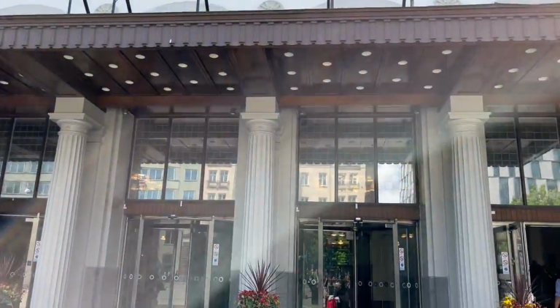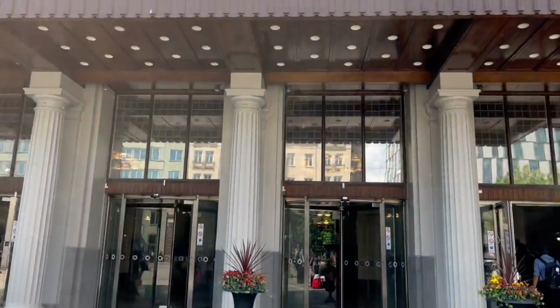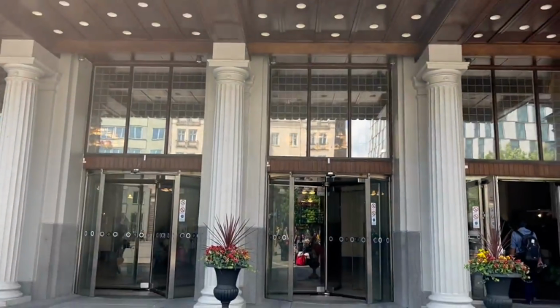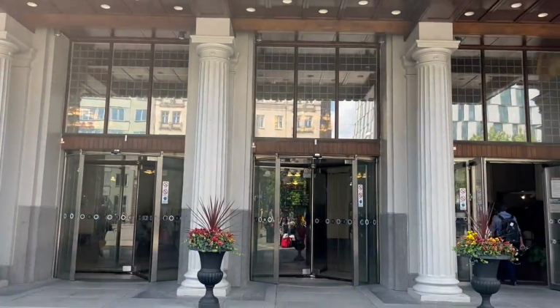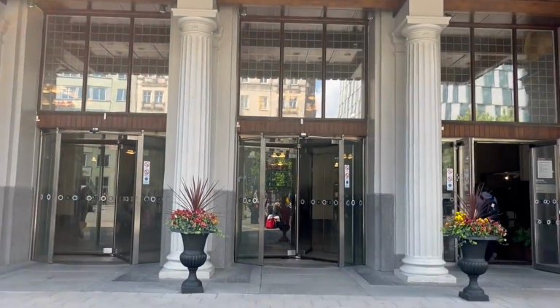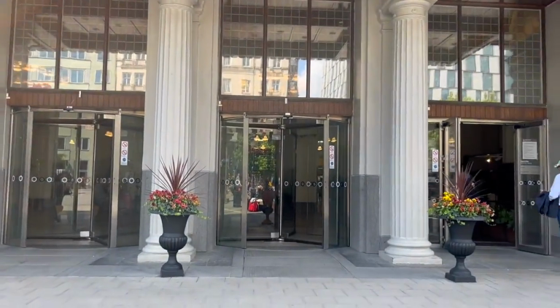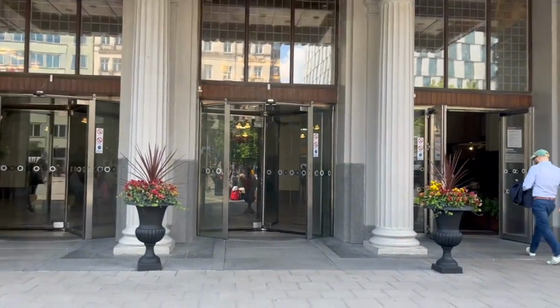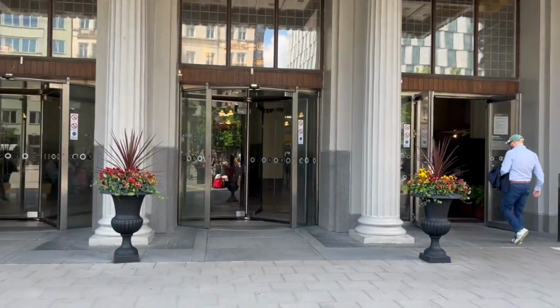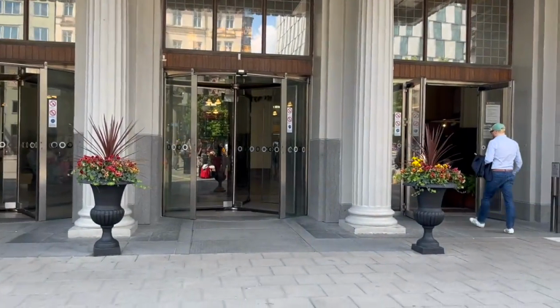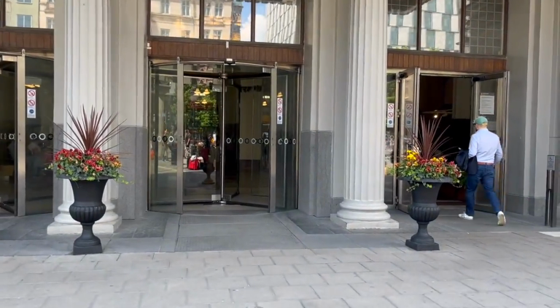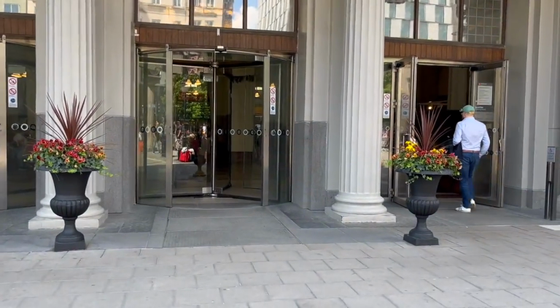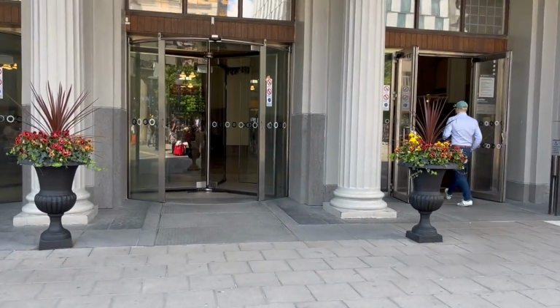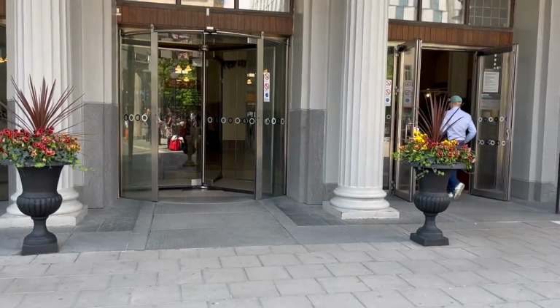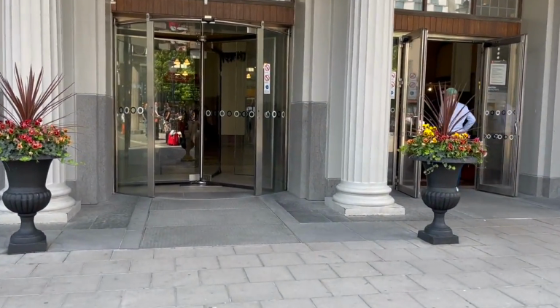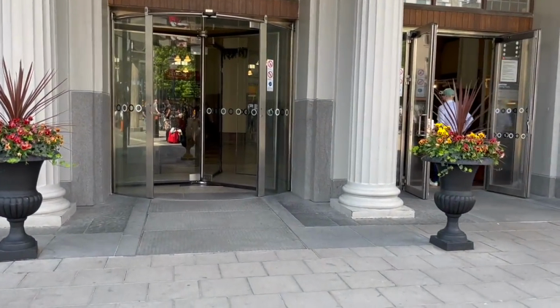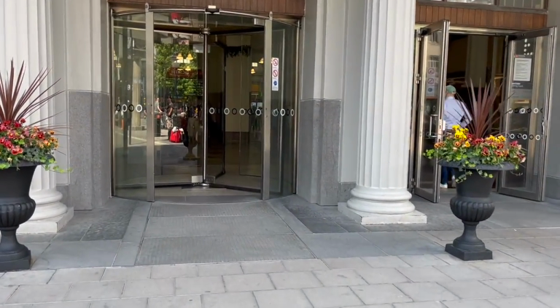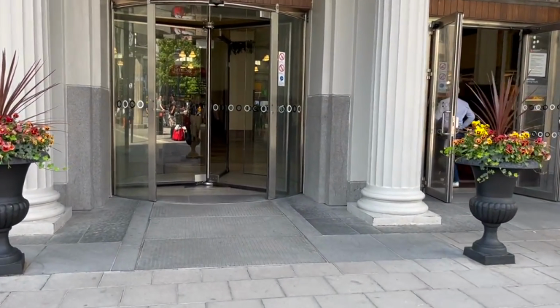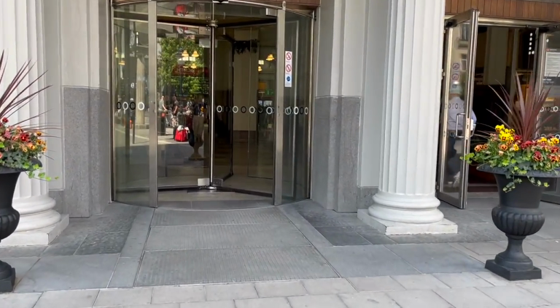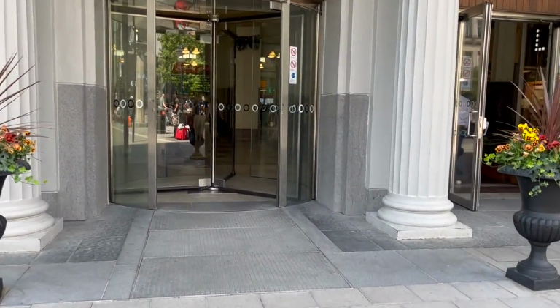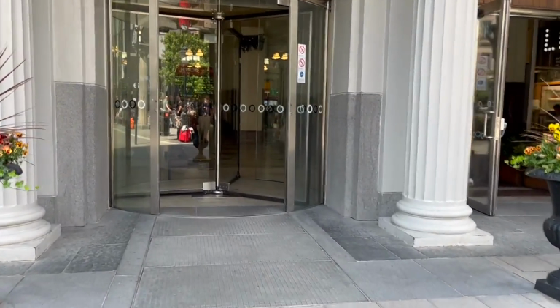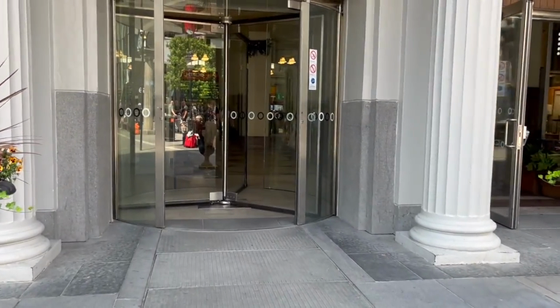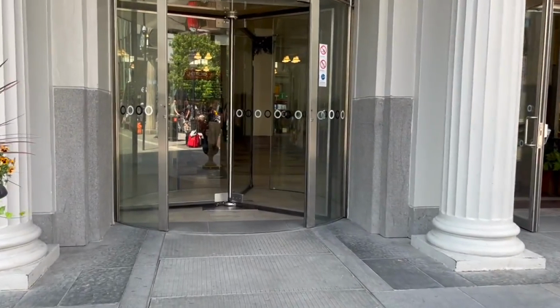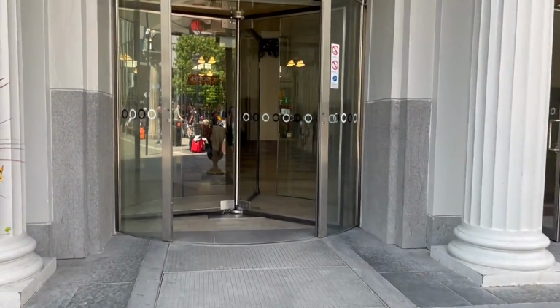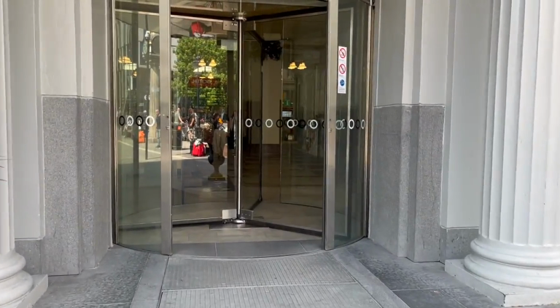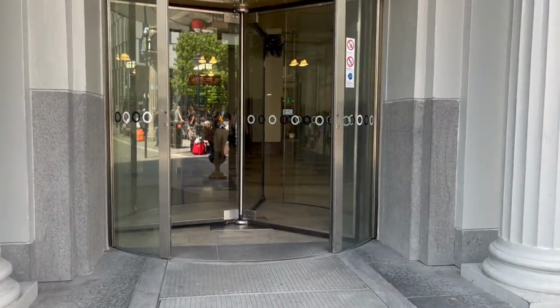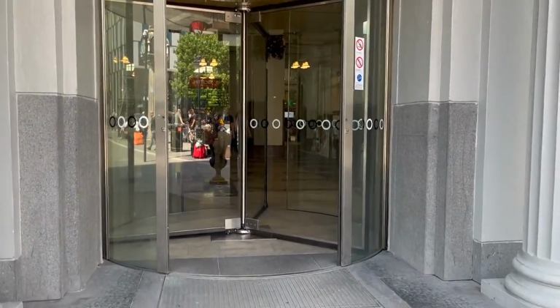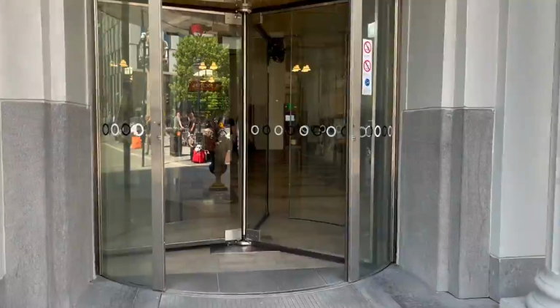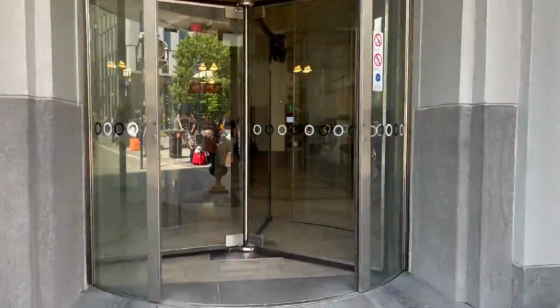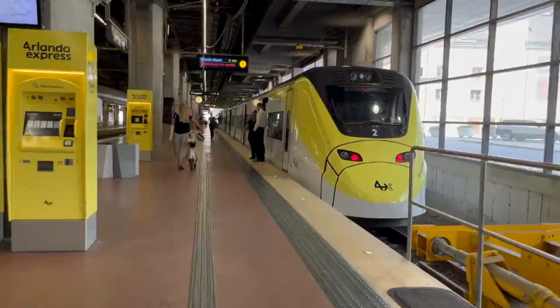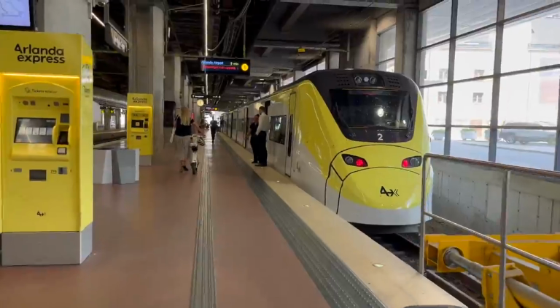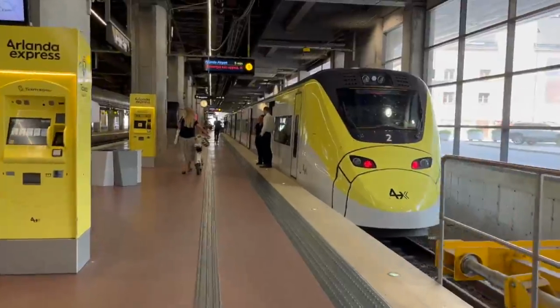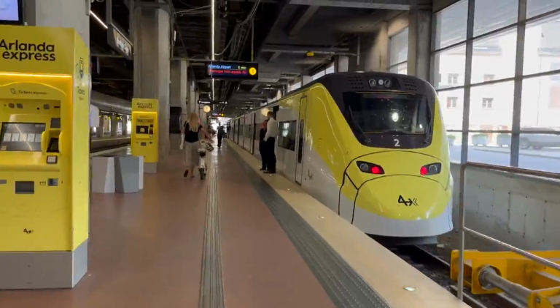After a few hours in the sun, I'm back at Stockholm's central train station to continue my journey on to Prague.